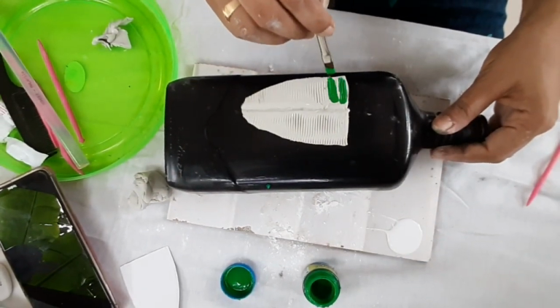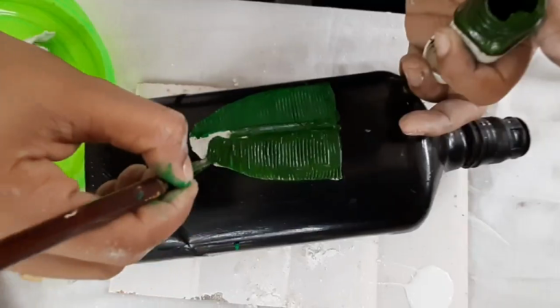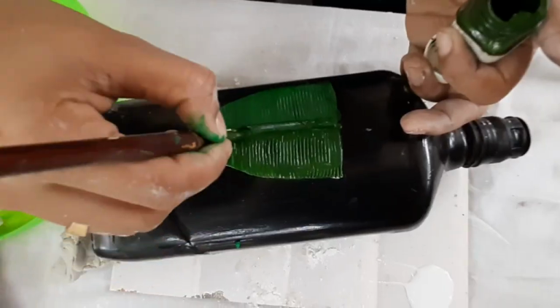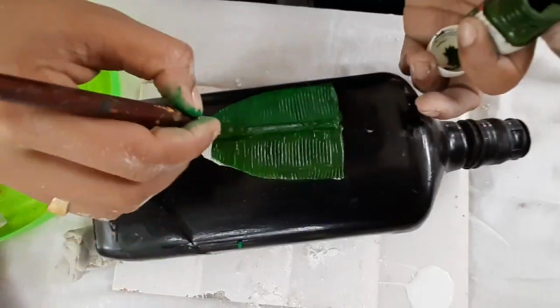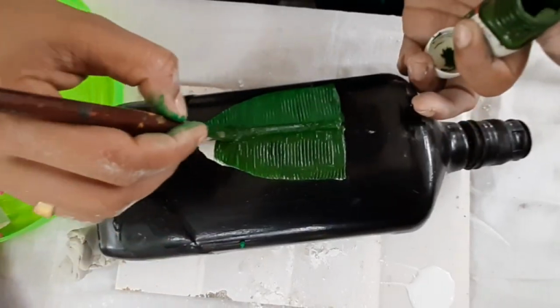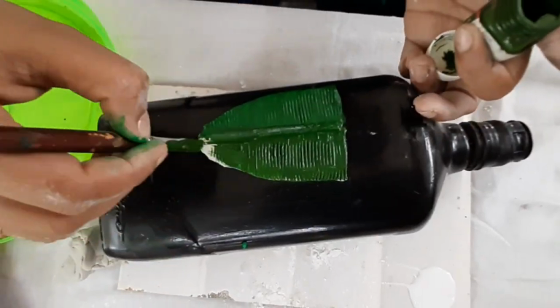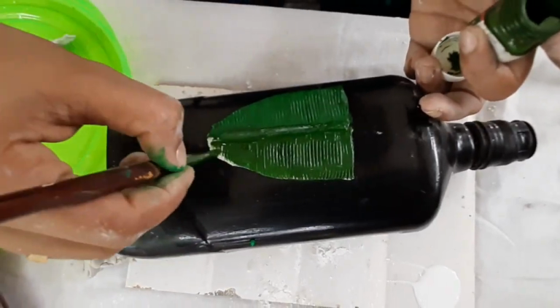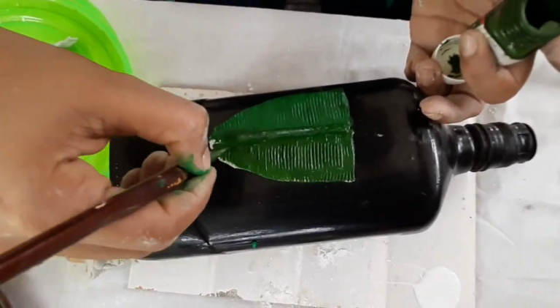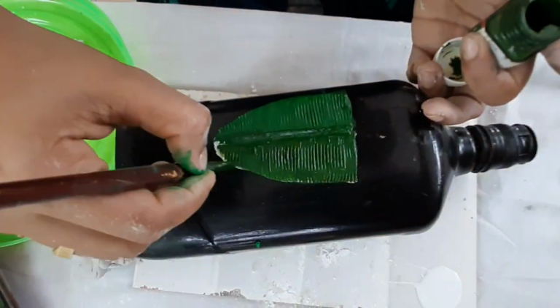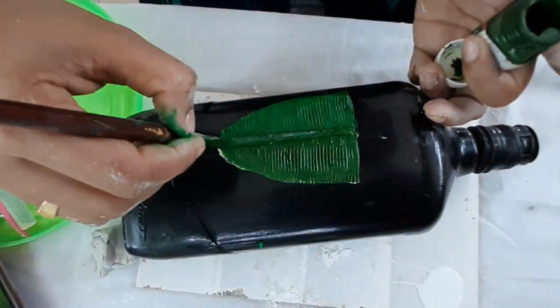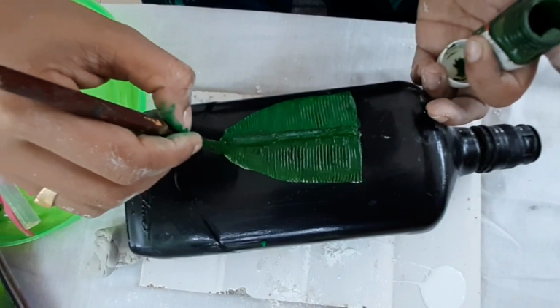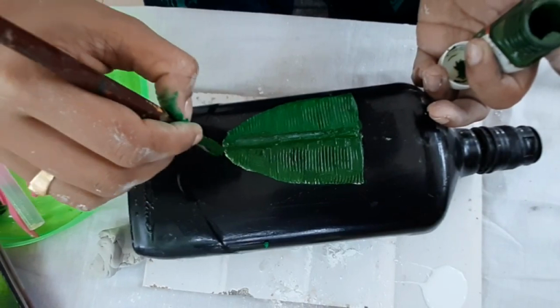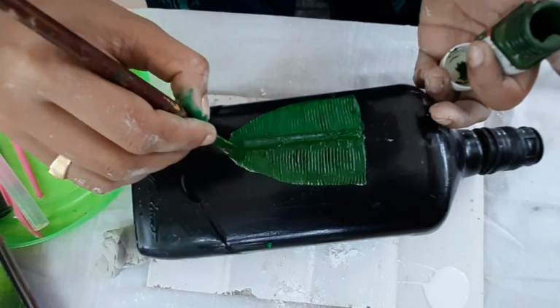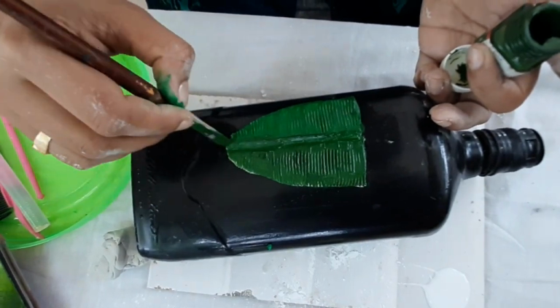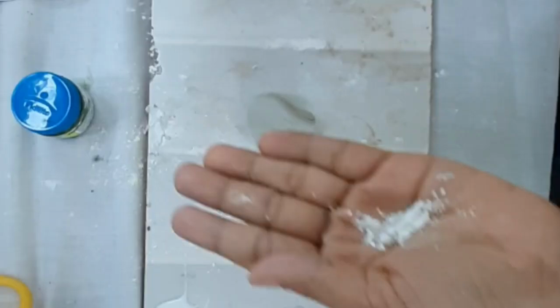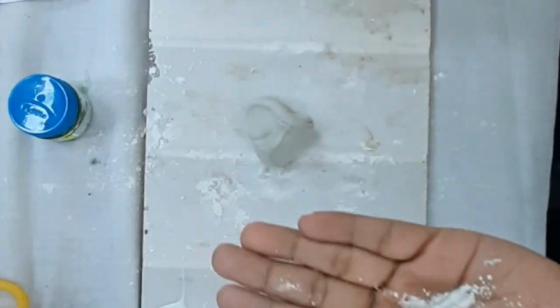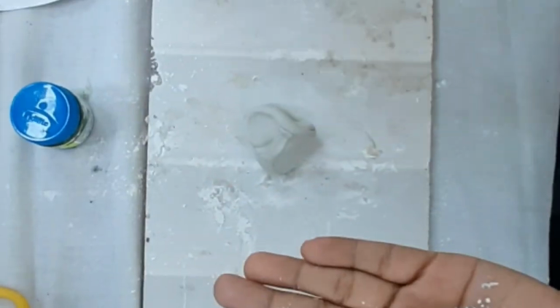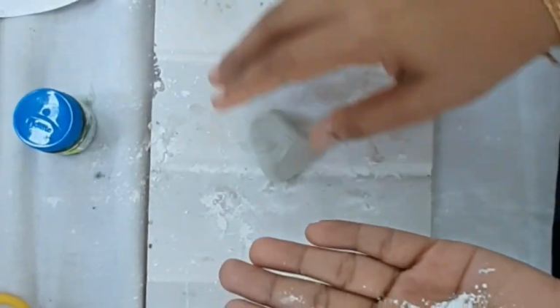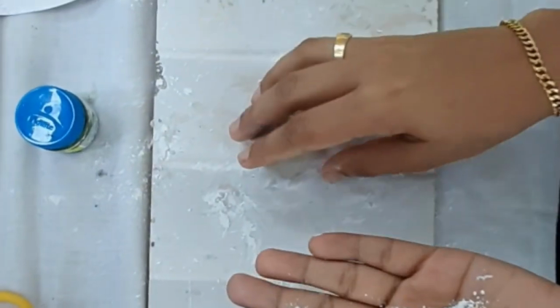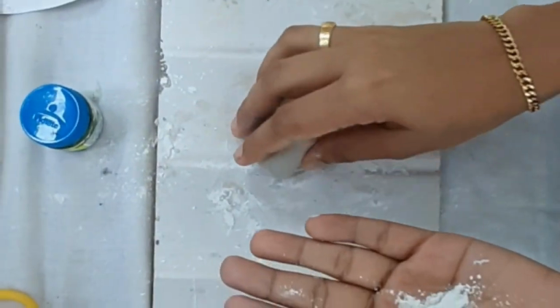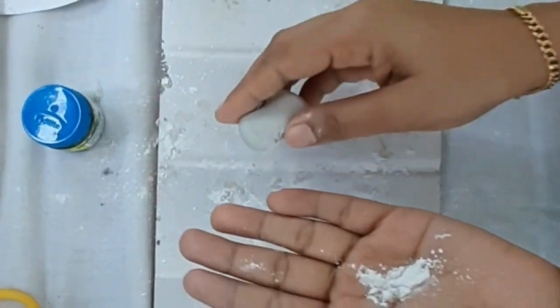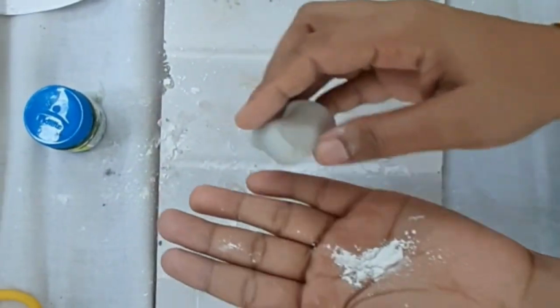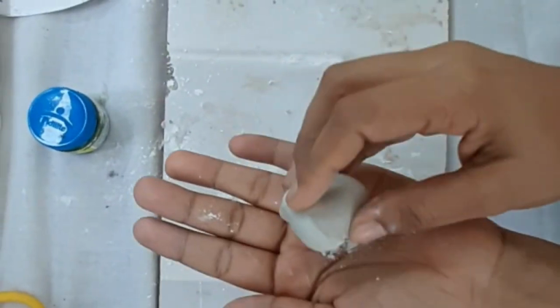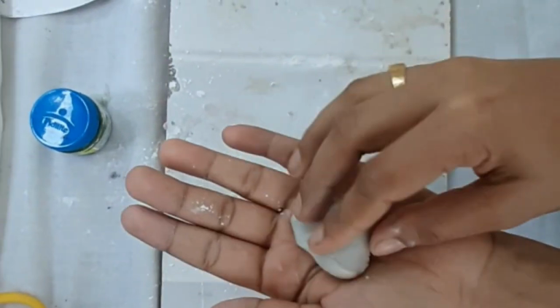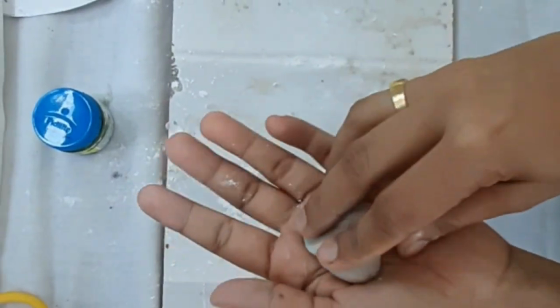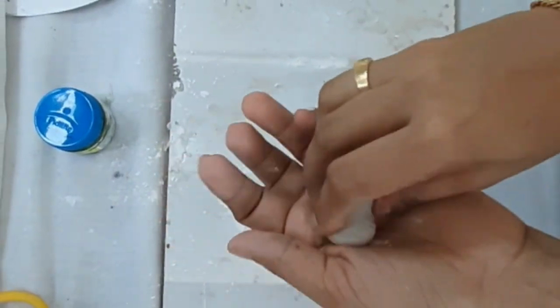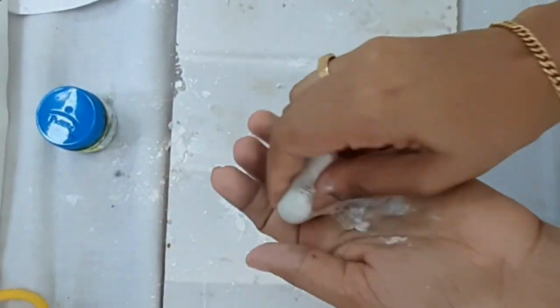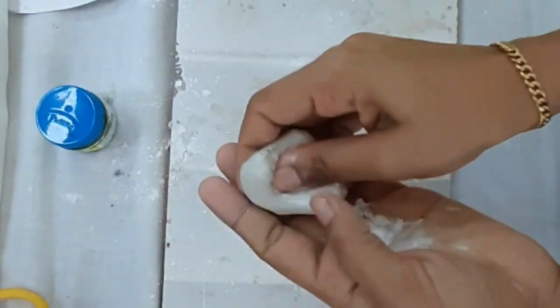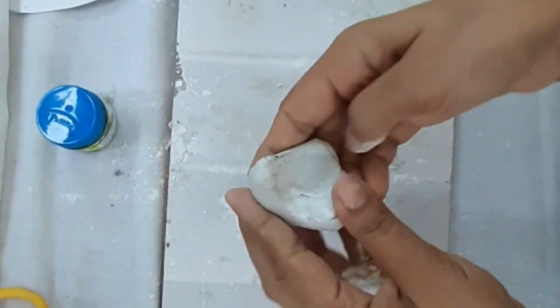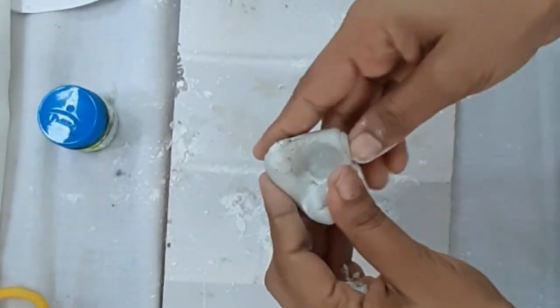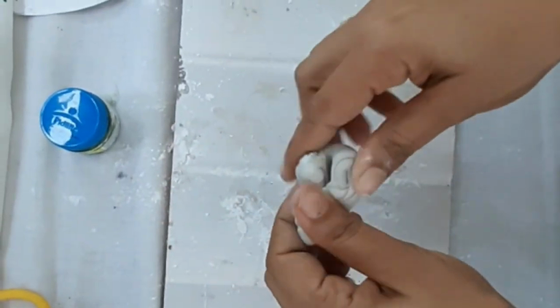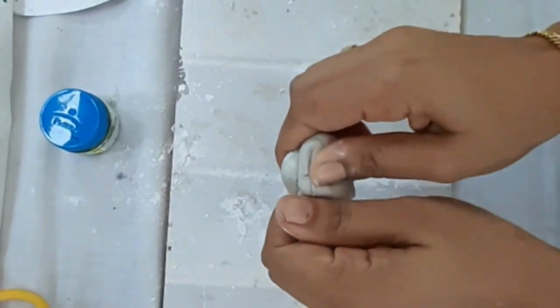Okay, let's put it in the hot water. Here we are ready to go to the hot.